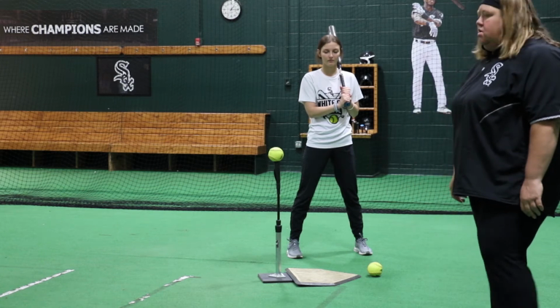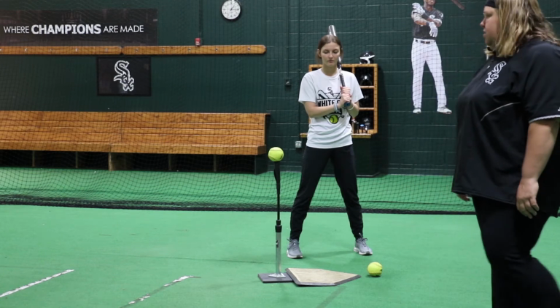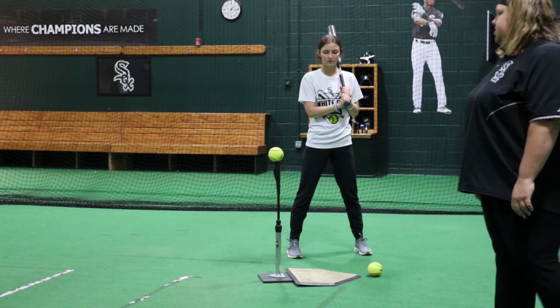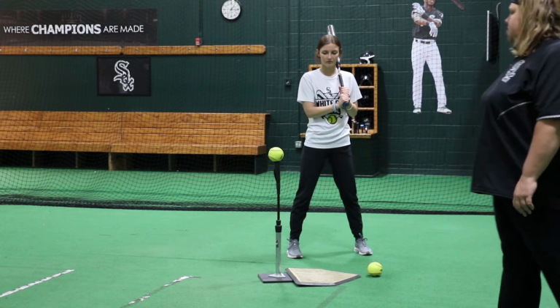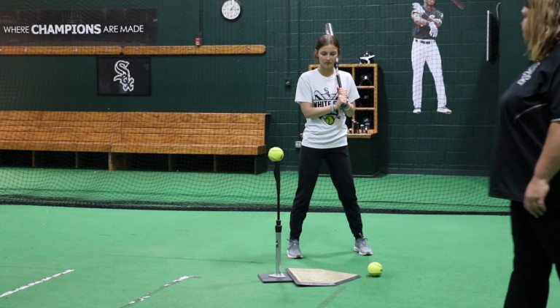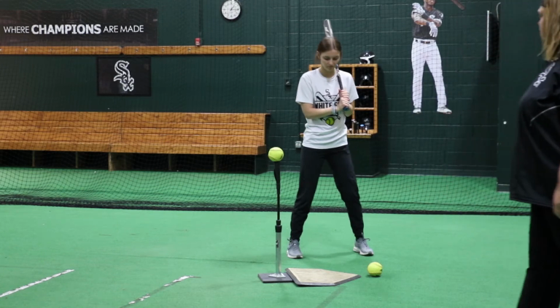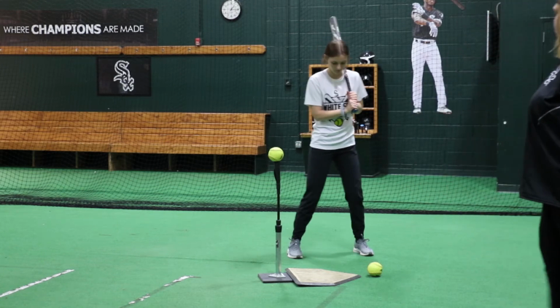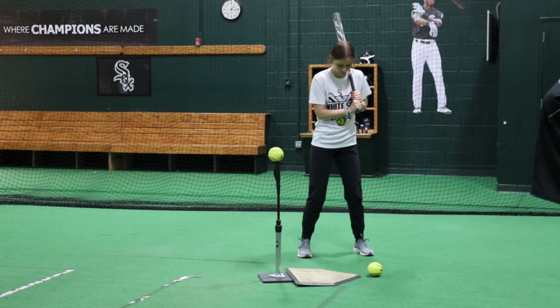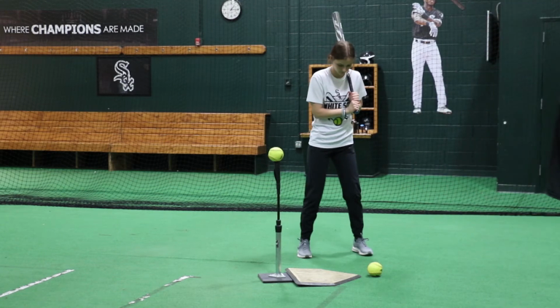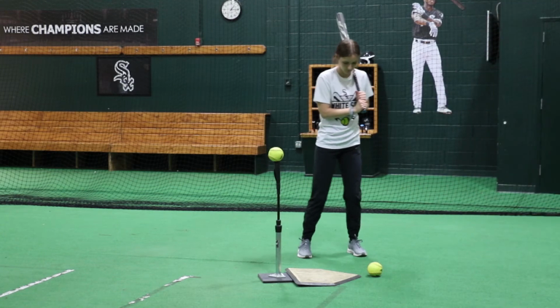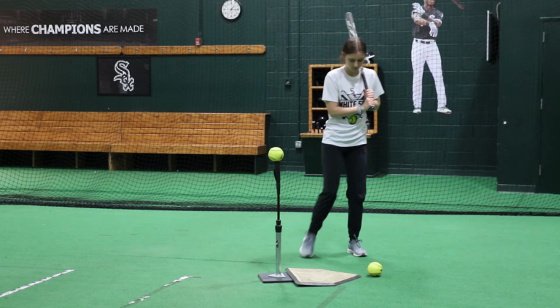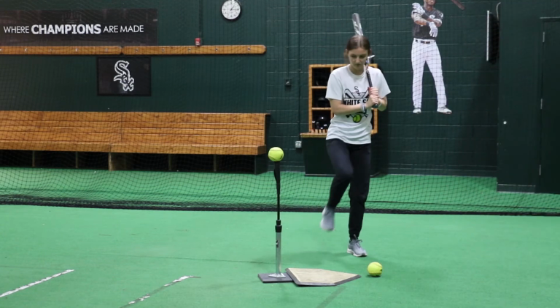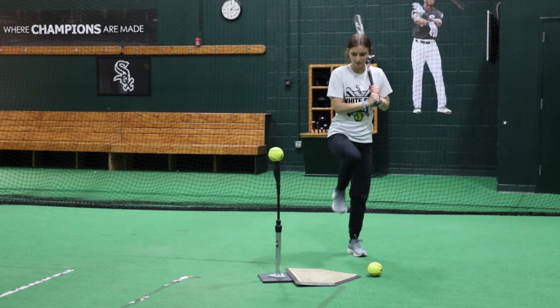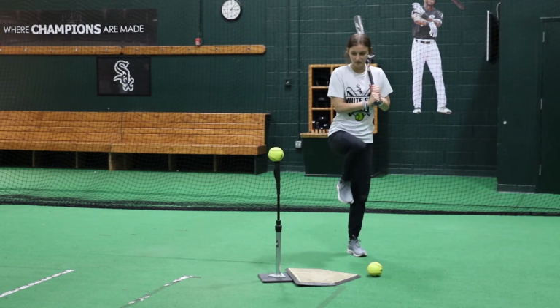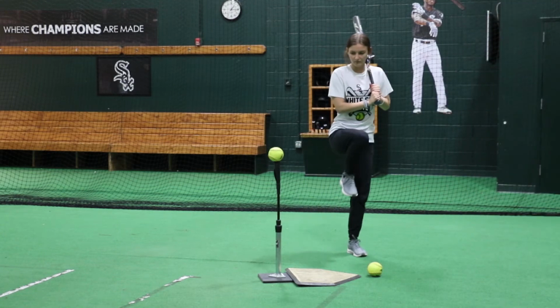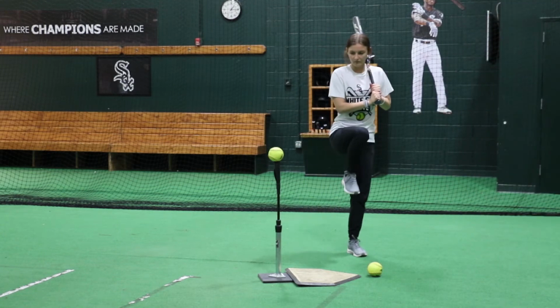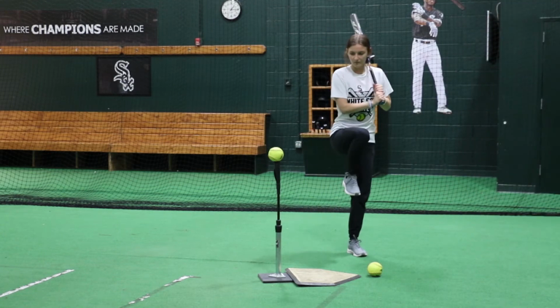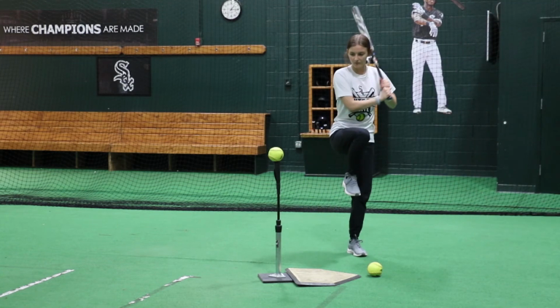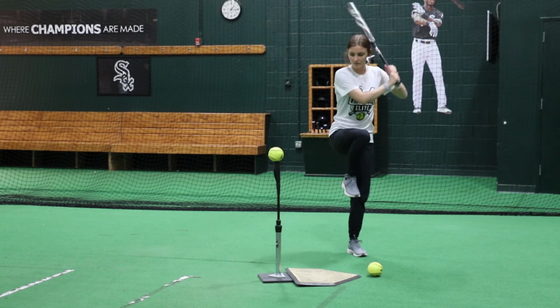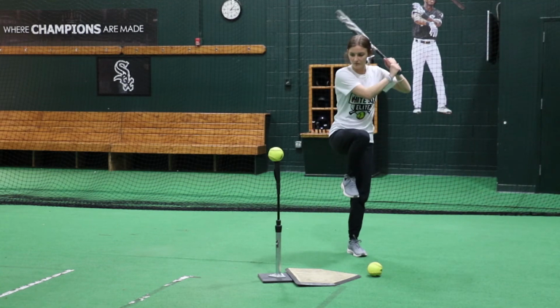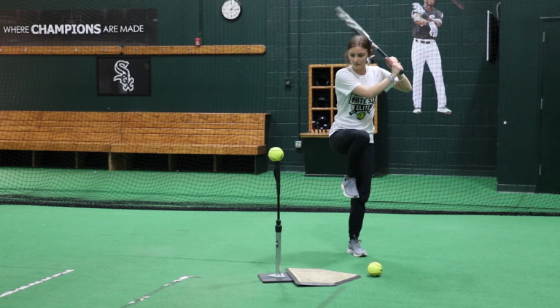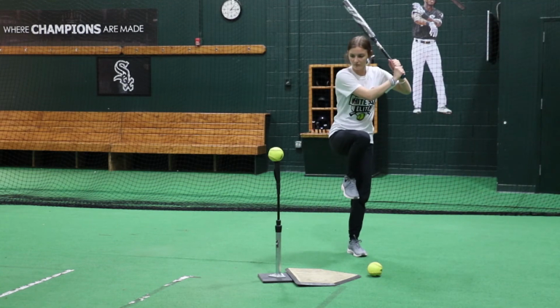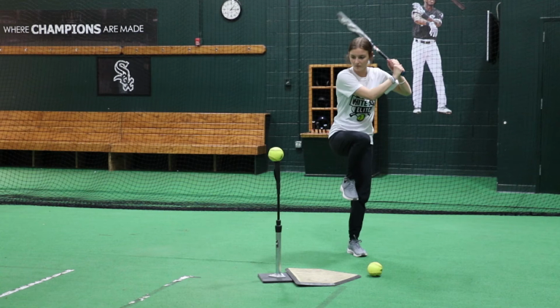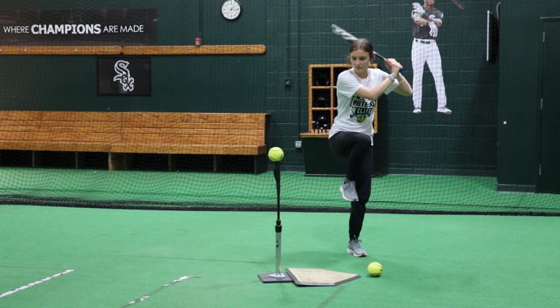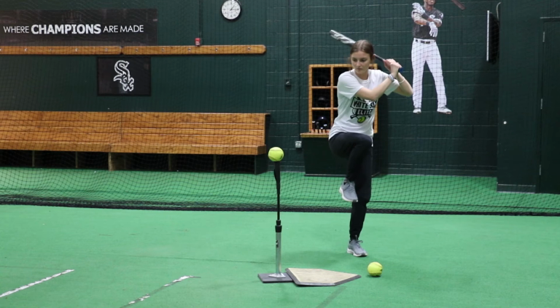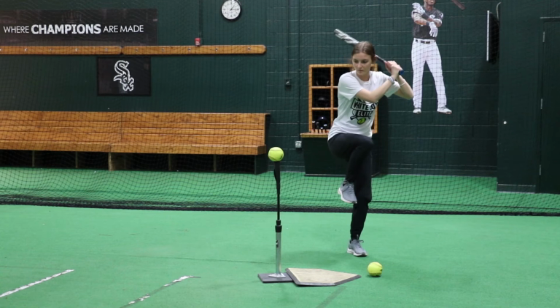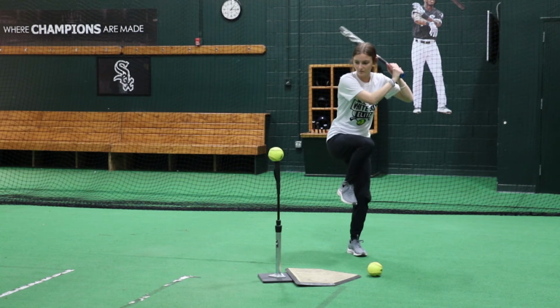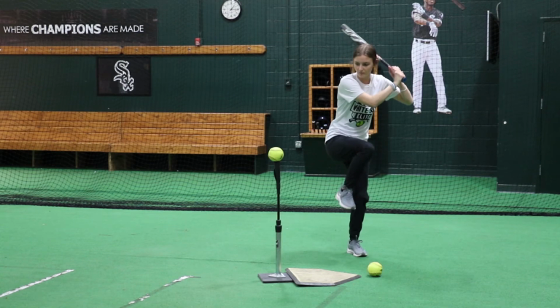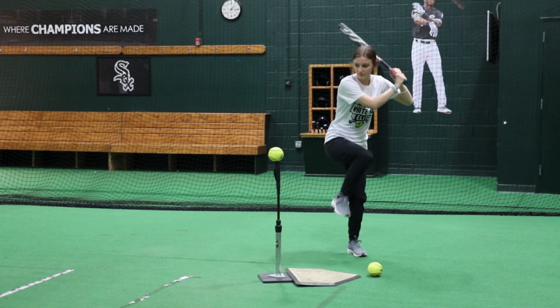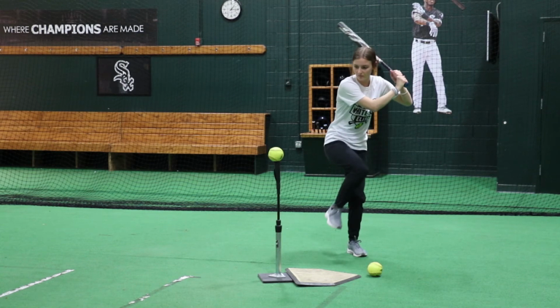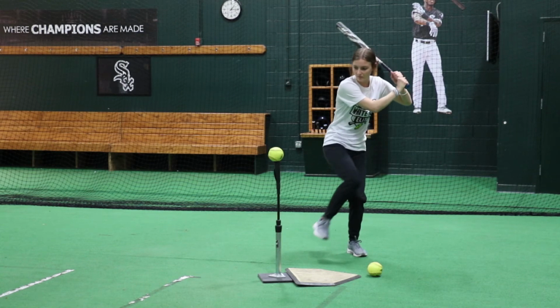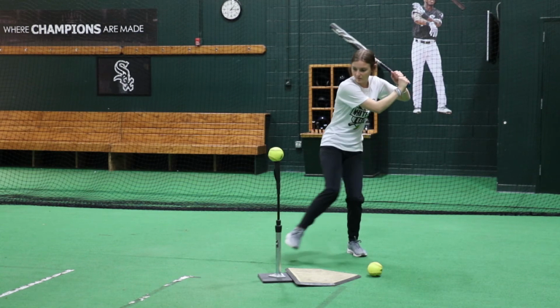We're going to start with our leg up. We're going to ride that back side. And we're going to stride and hit.